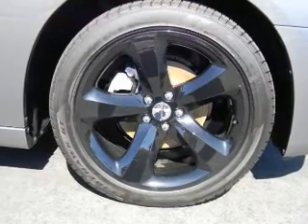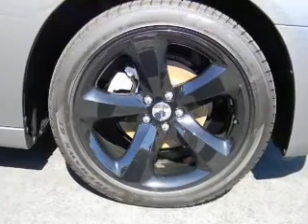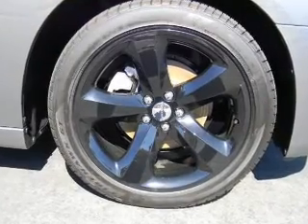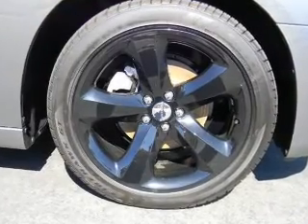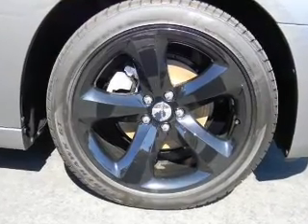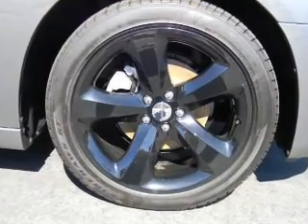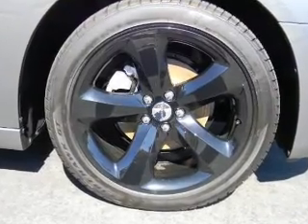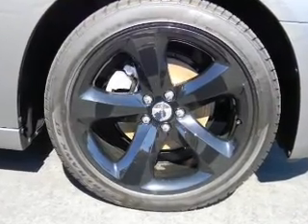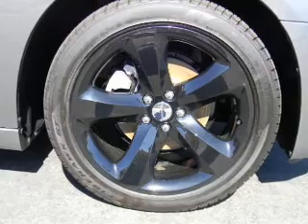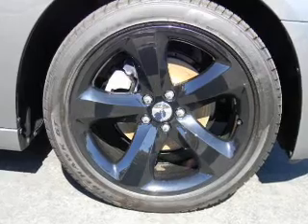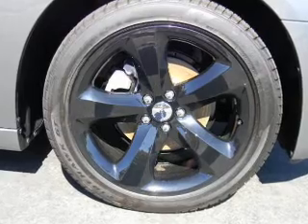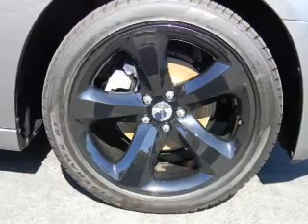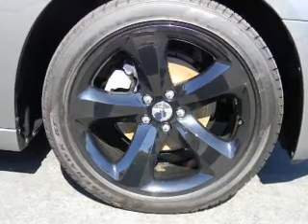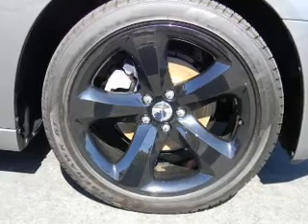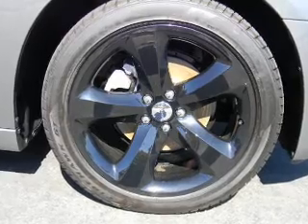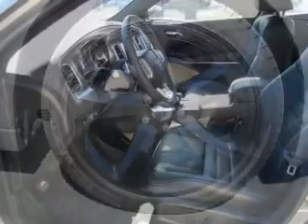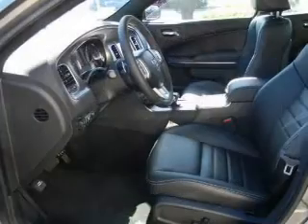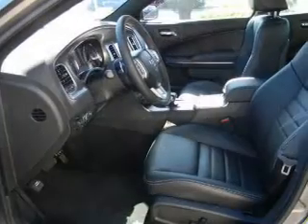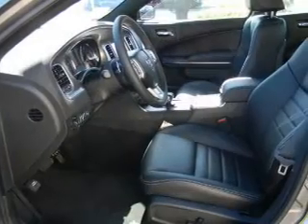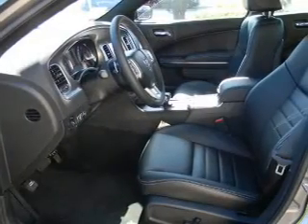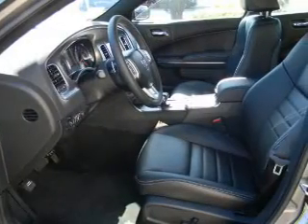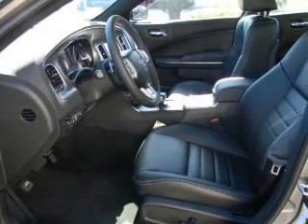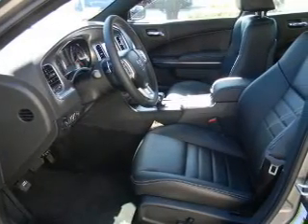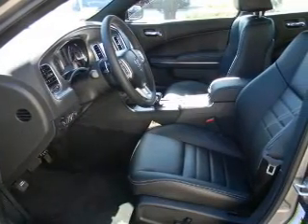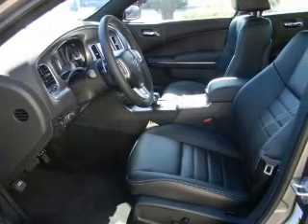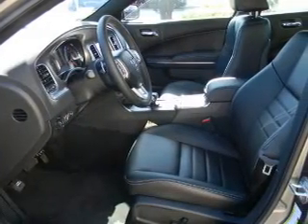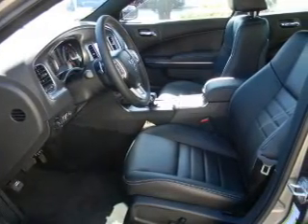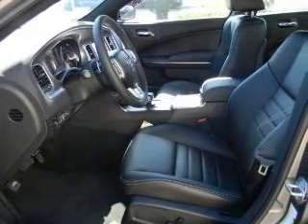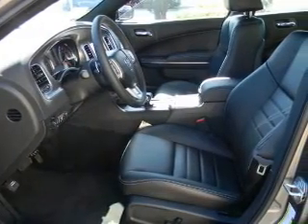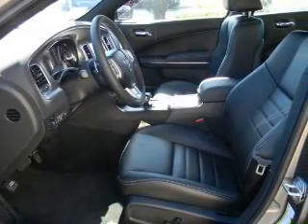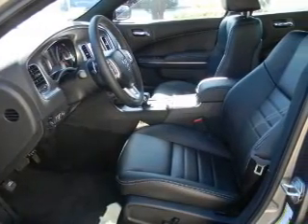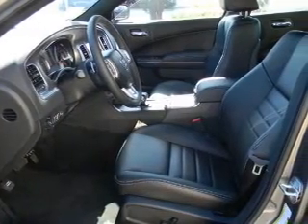Keyless entry, power door locks, power windows, cruise control, power steering, air conditioning.